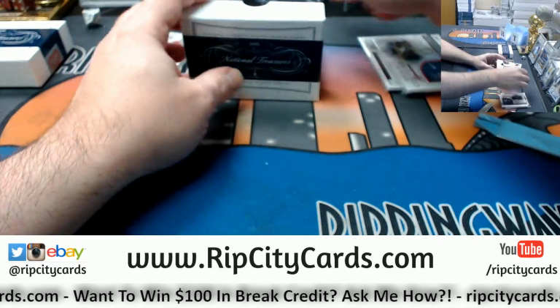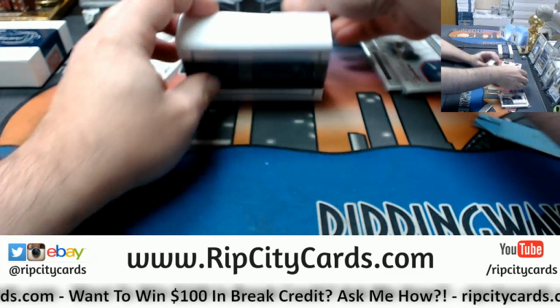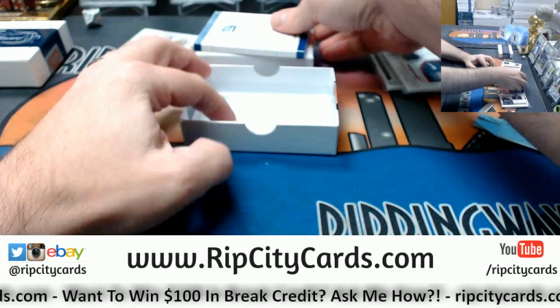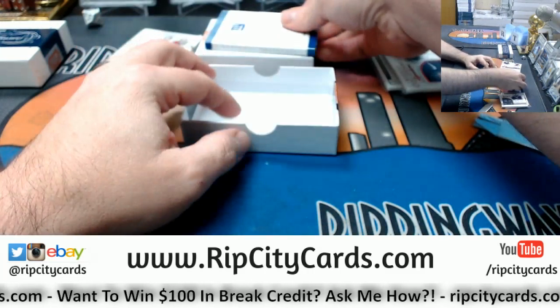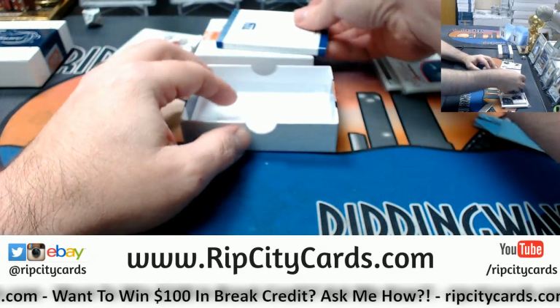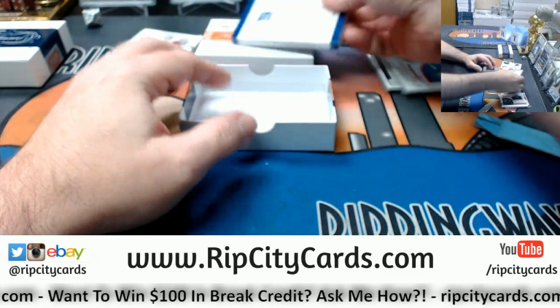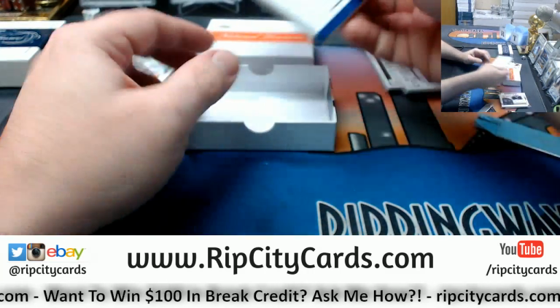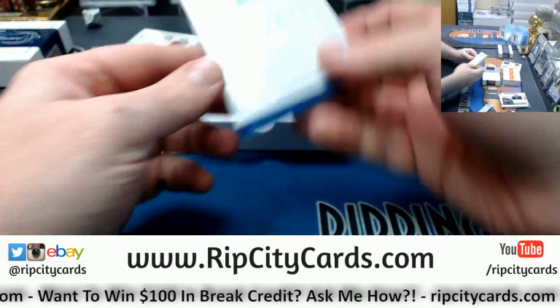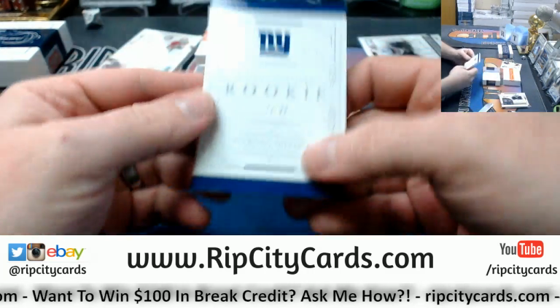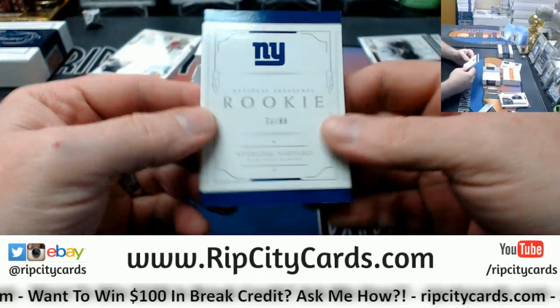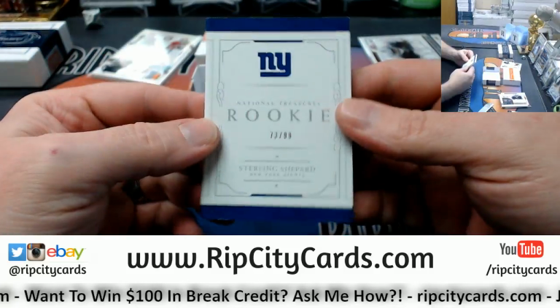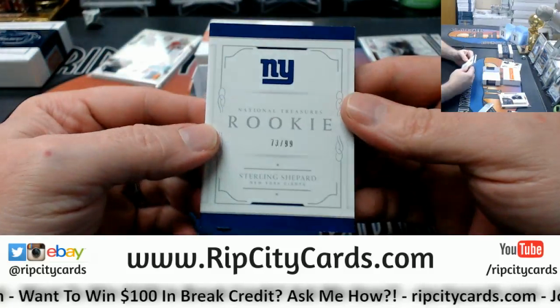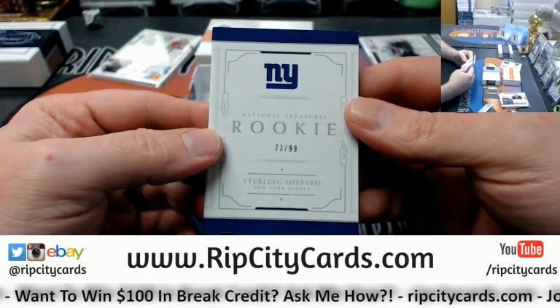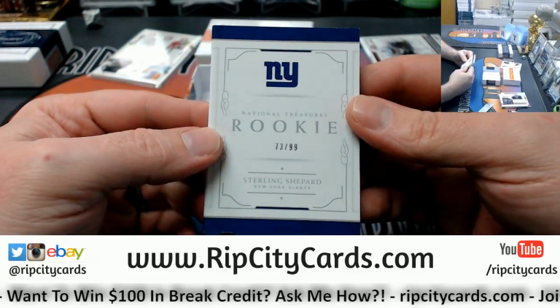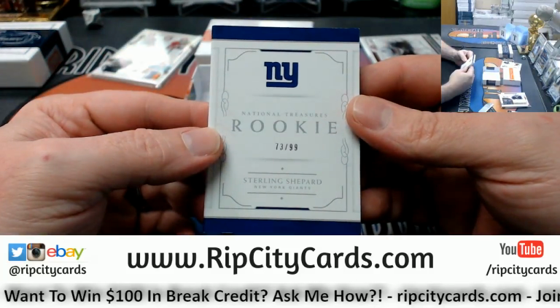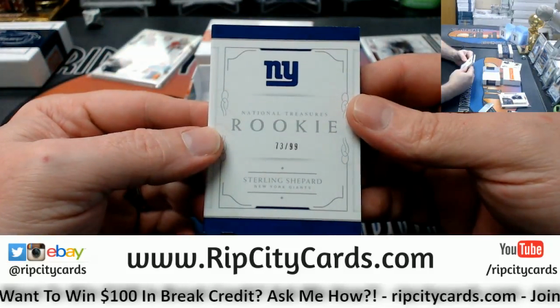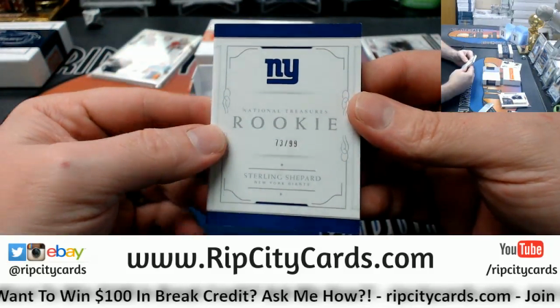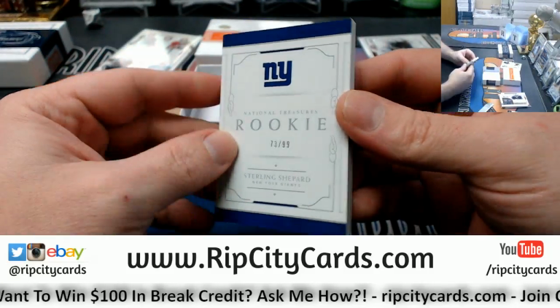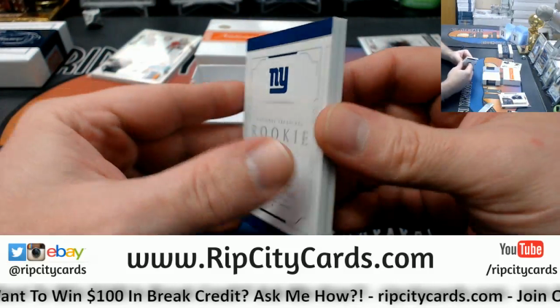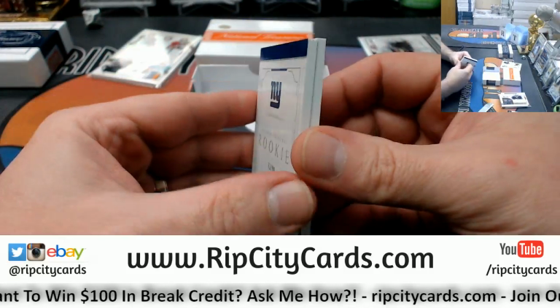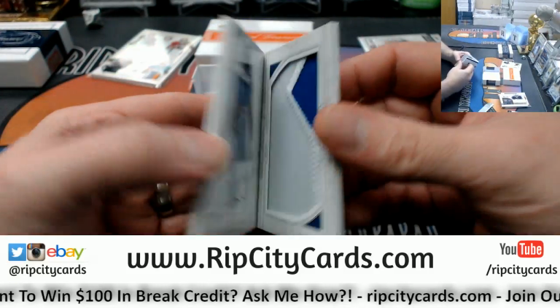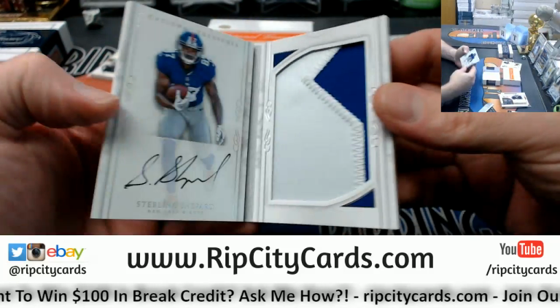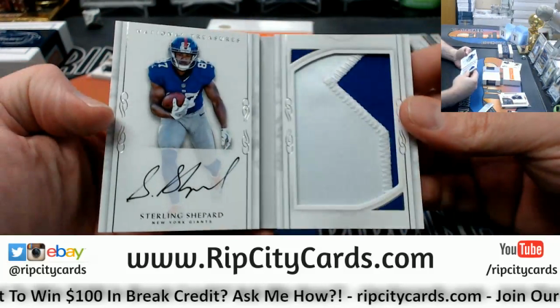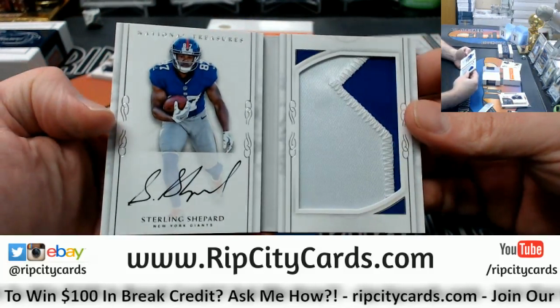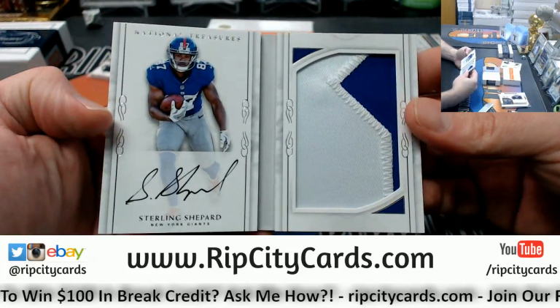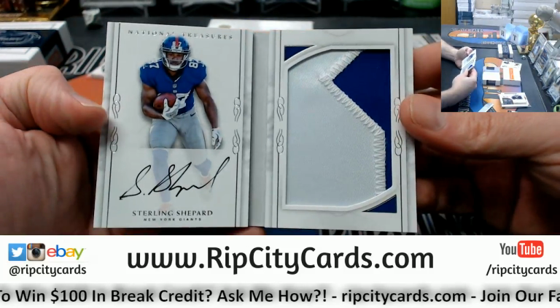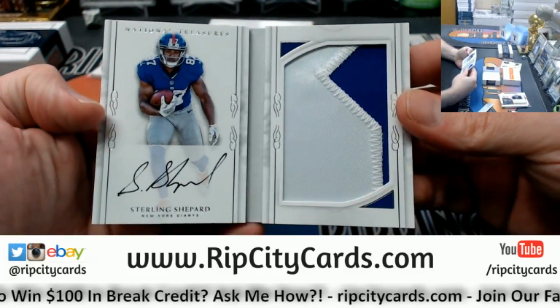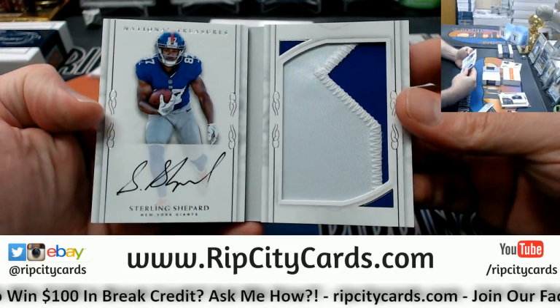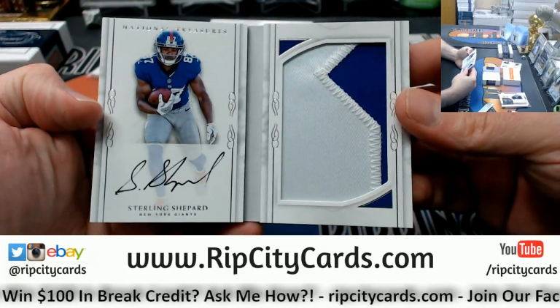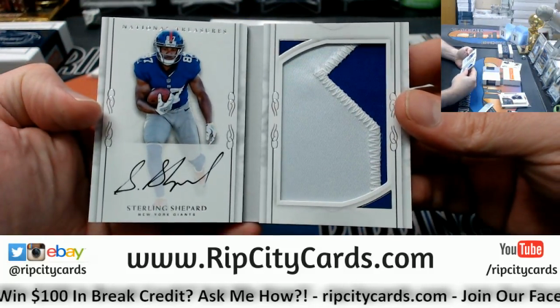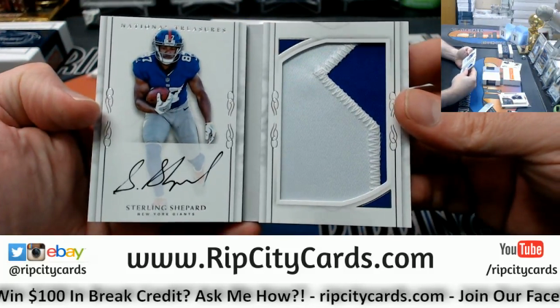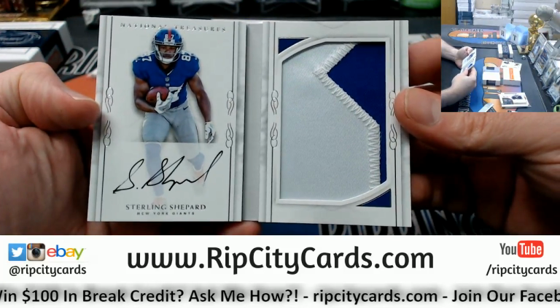And we got a rookie book, 73 out of 99, Sterling Shepard for the Giants.